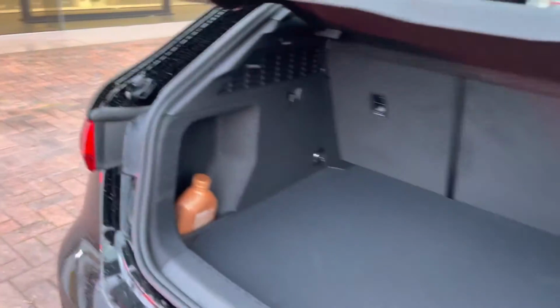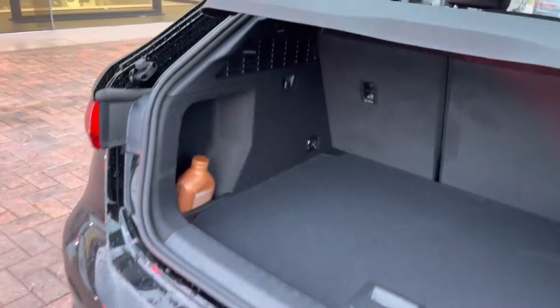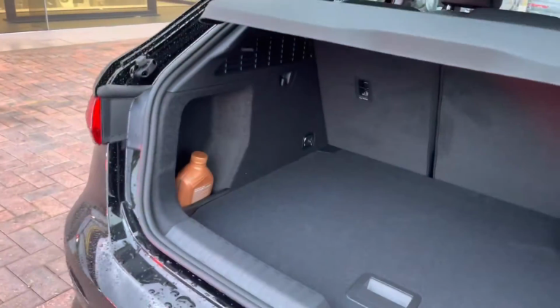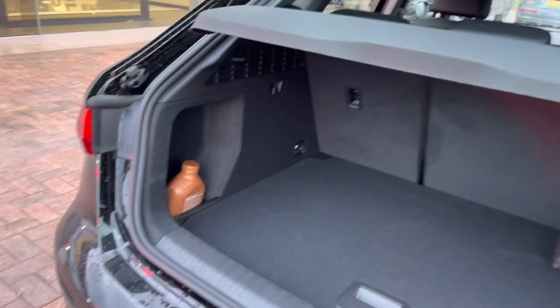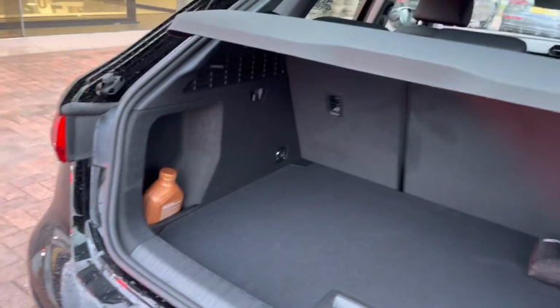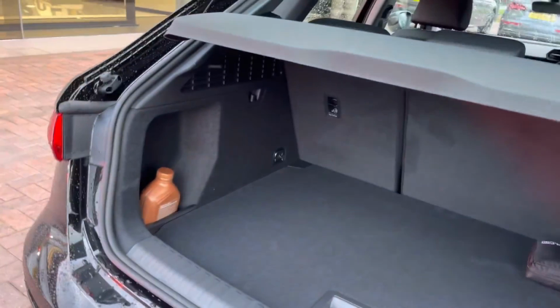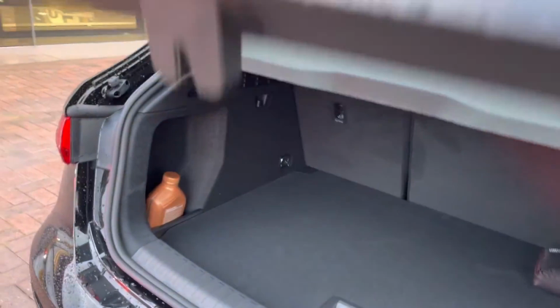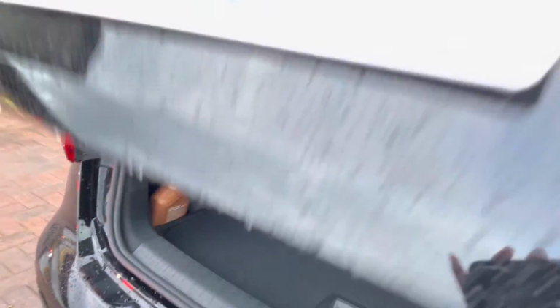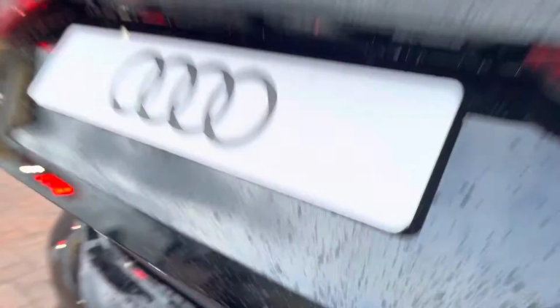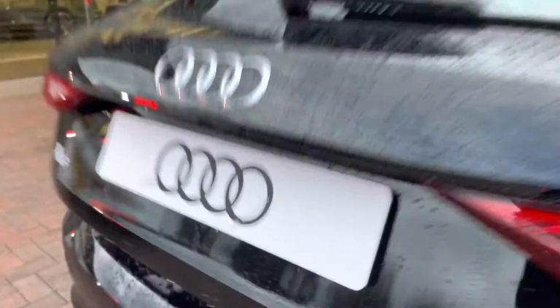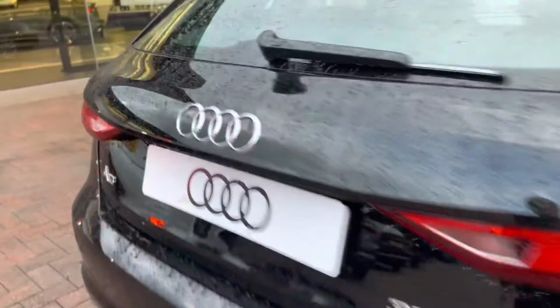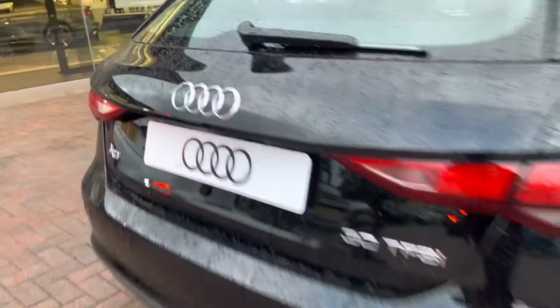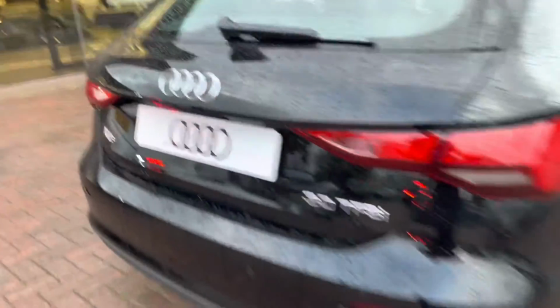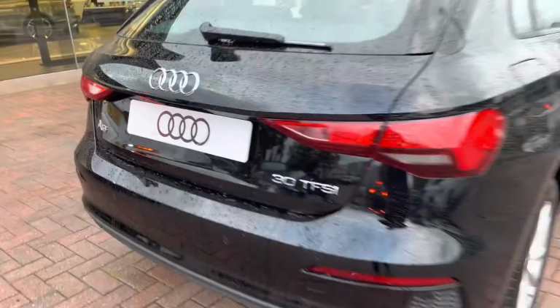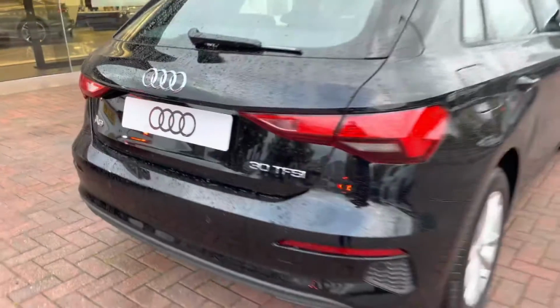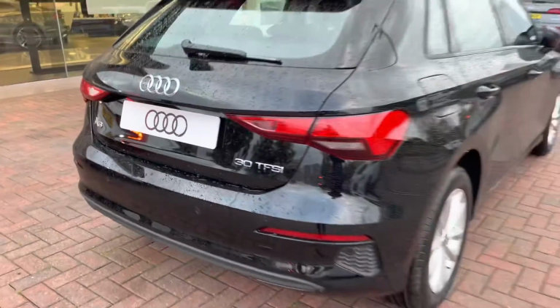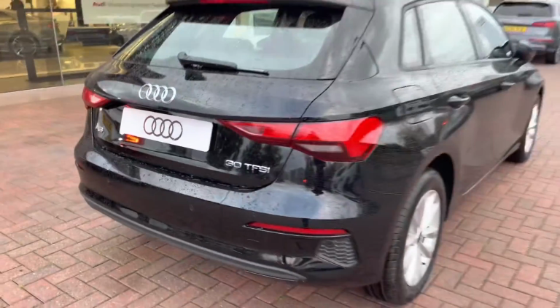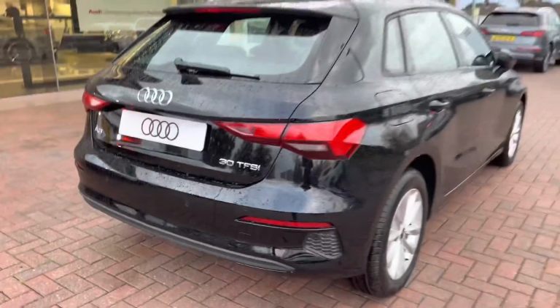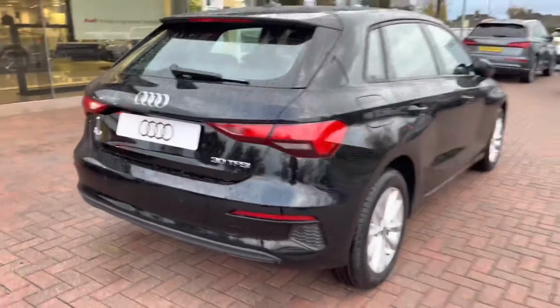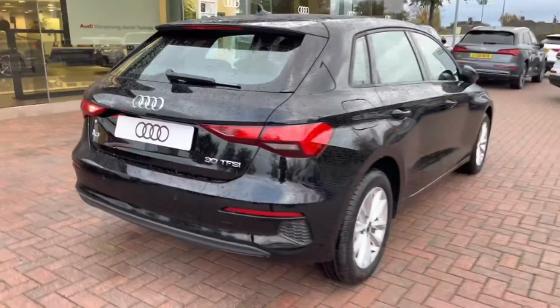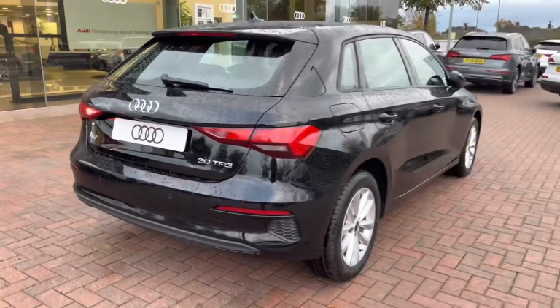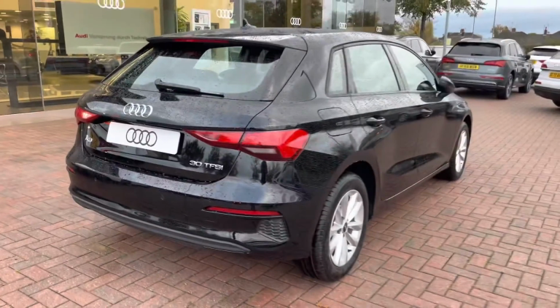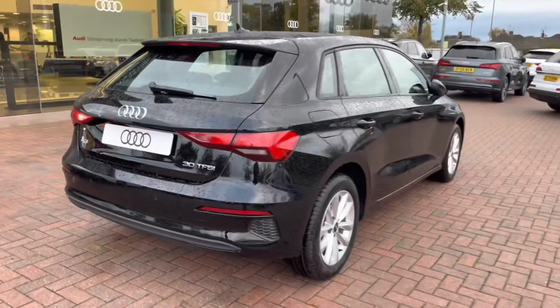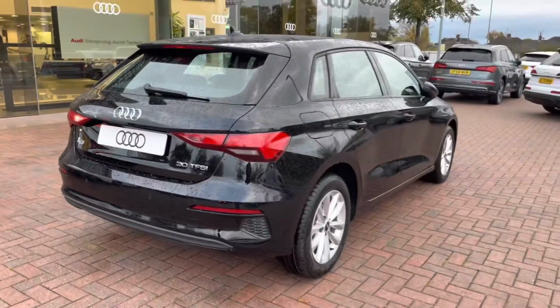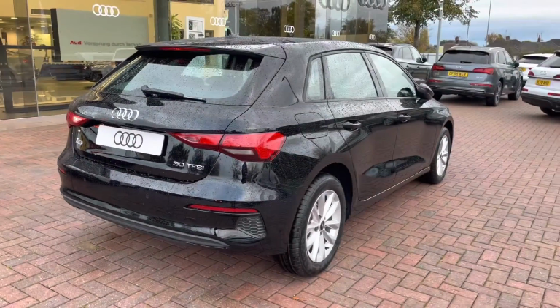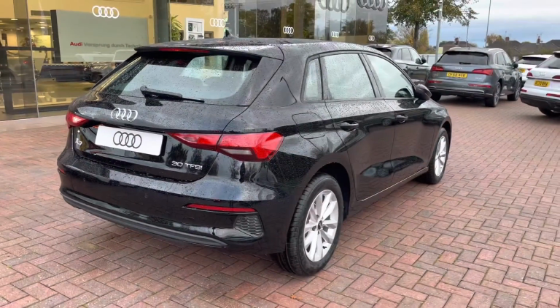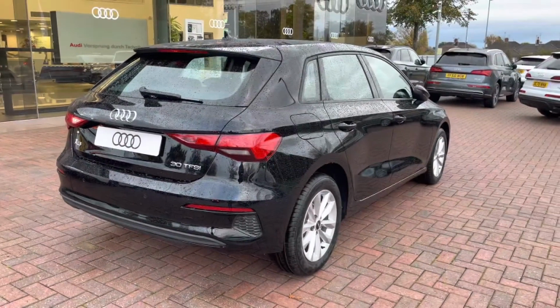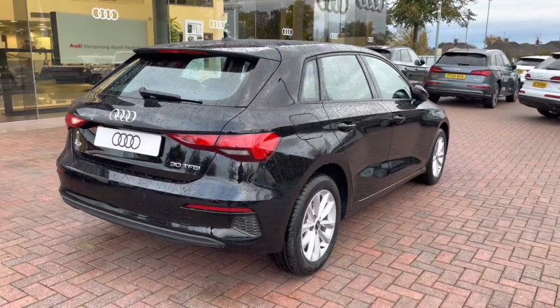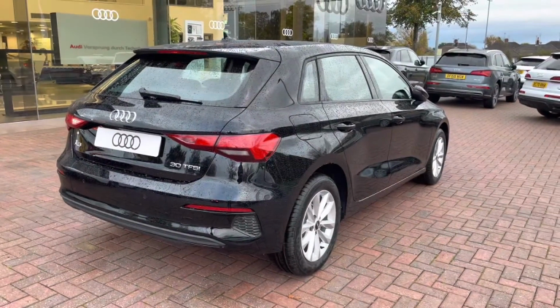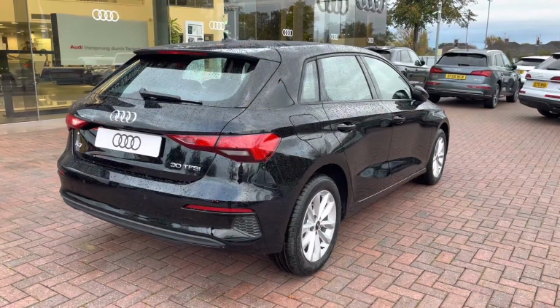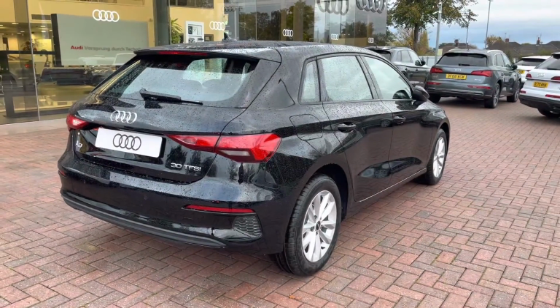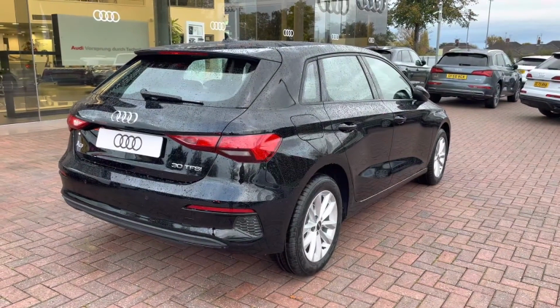And a manual boot close. And I'll just give you a moment to really appreciate the gorgeous brilliant black paintwork finish on this vehicle.